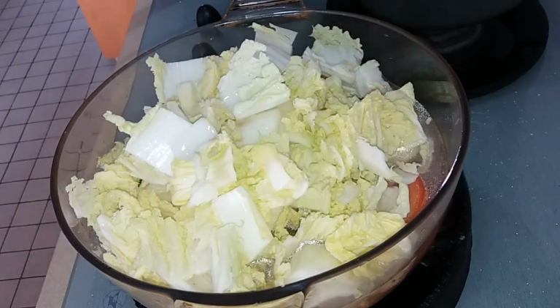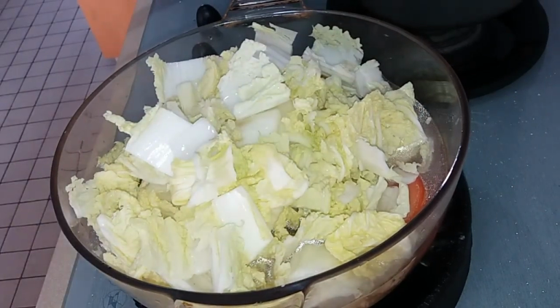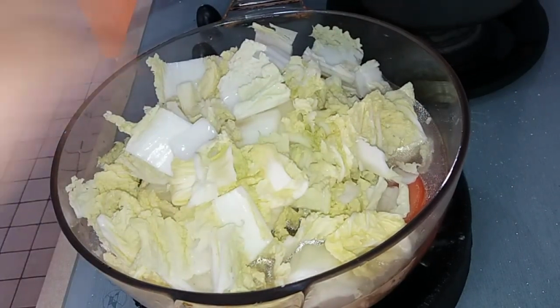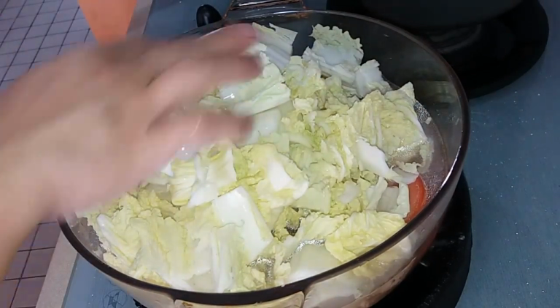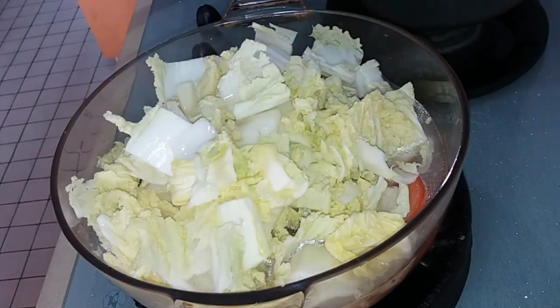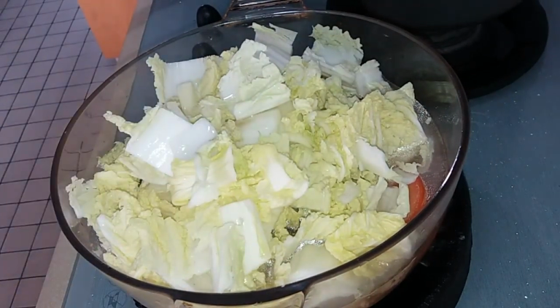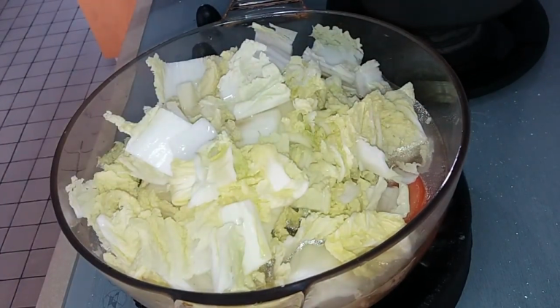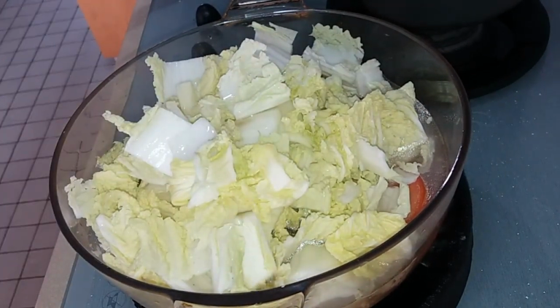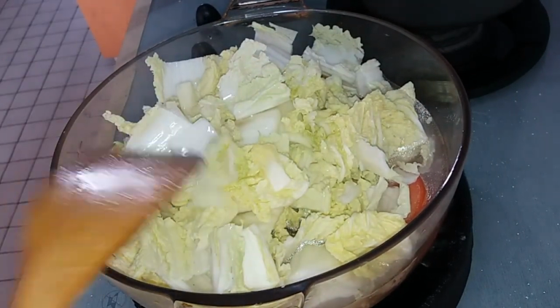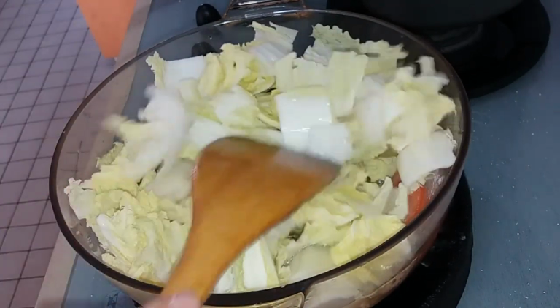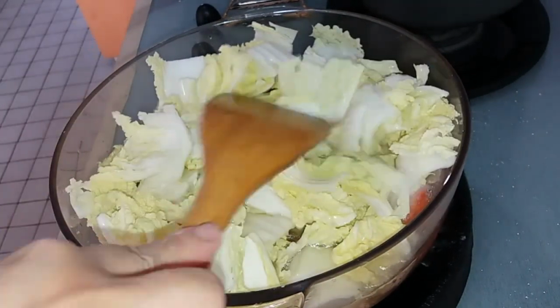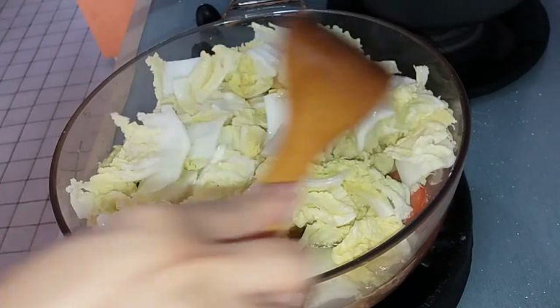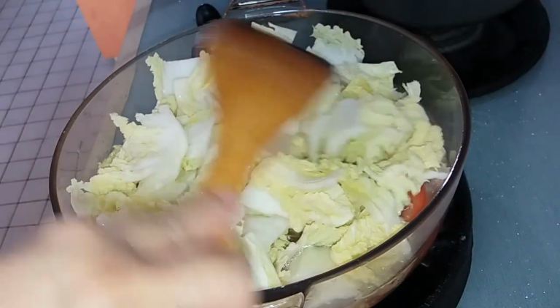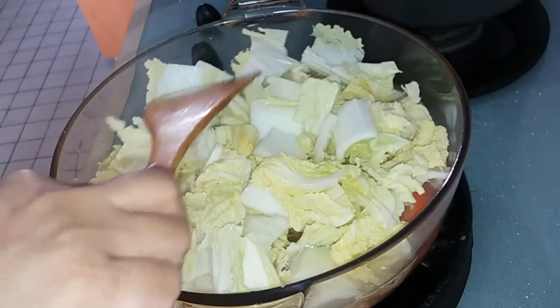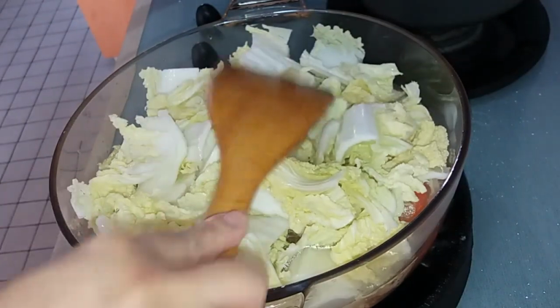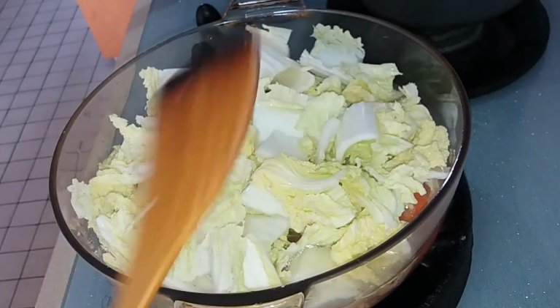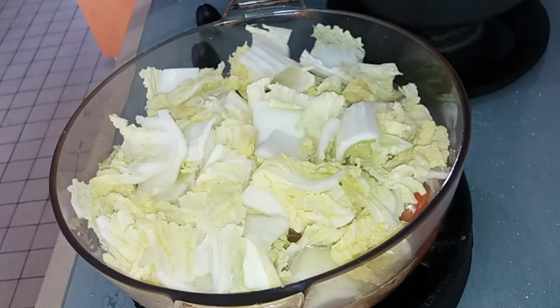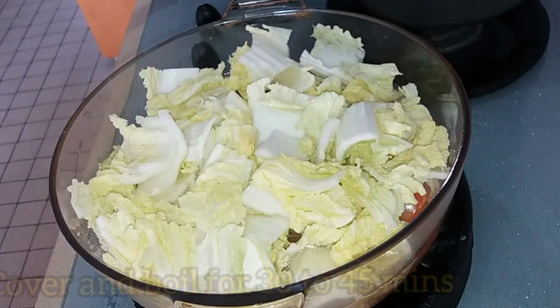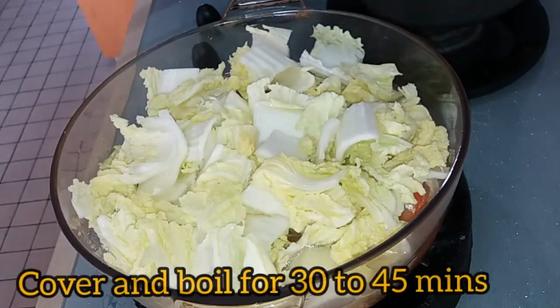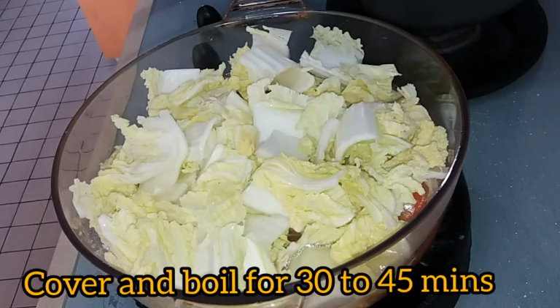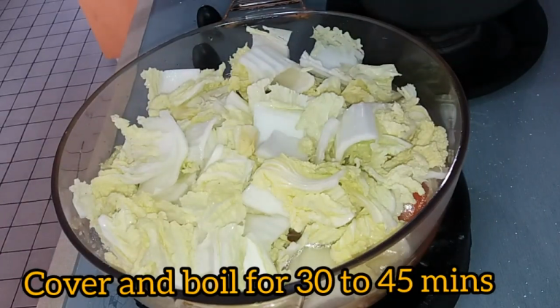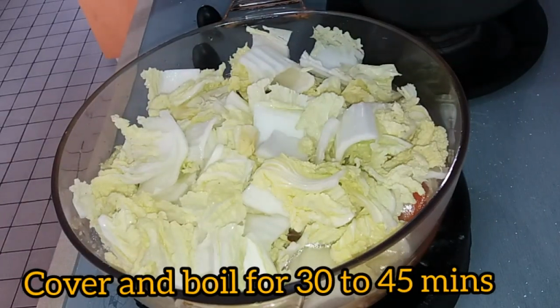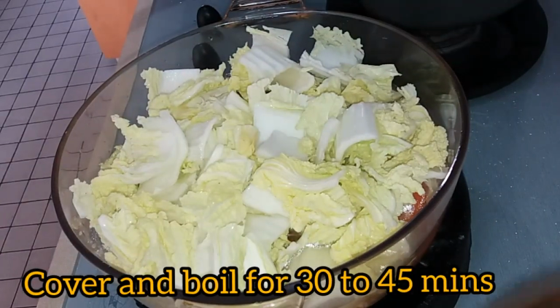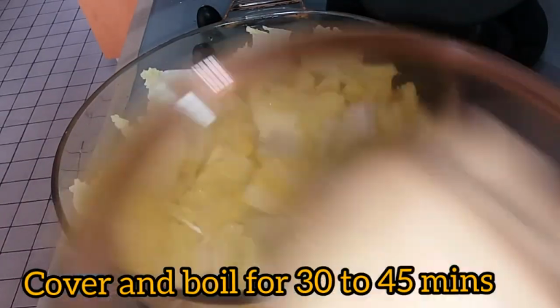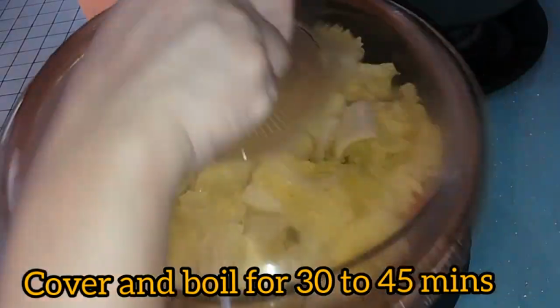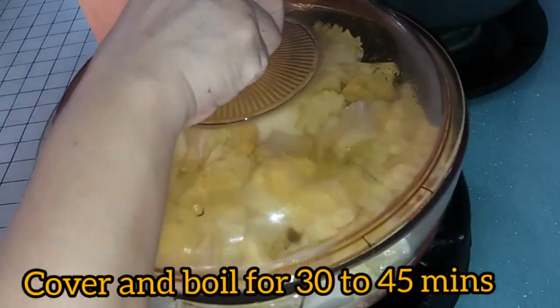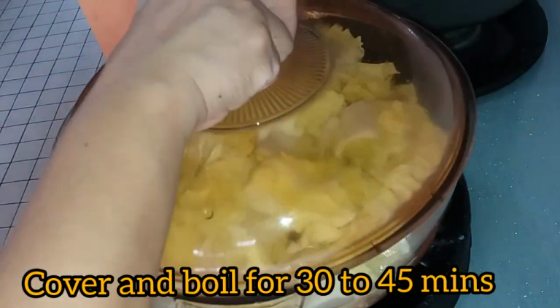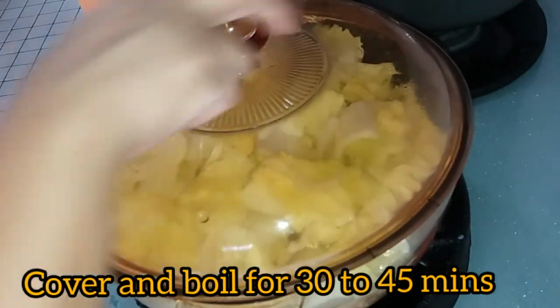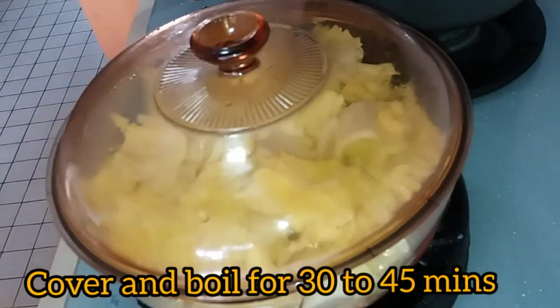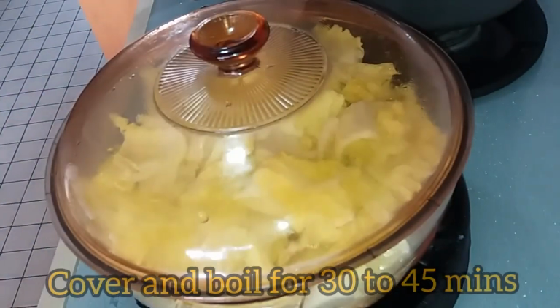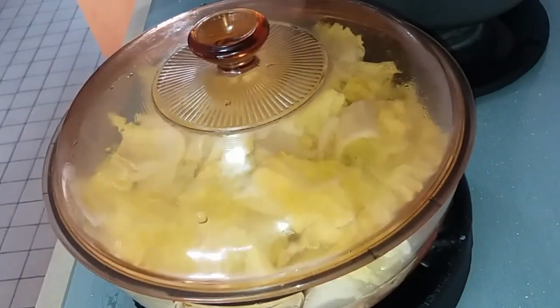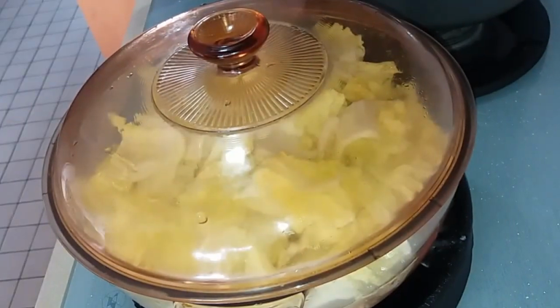We will boil these for around 30 to 45 minutes. Cover it and boil for 30 to 45 minutes.